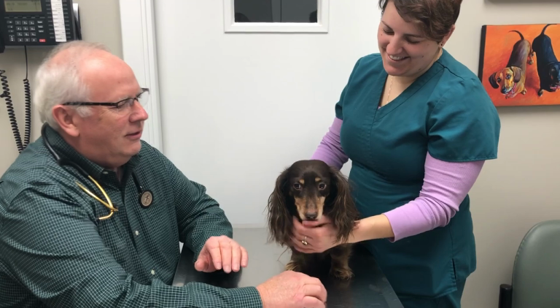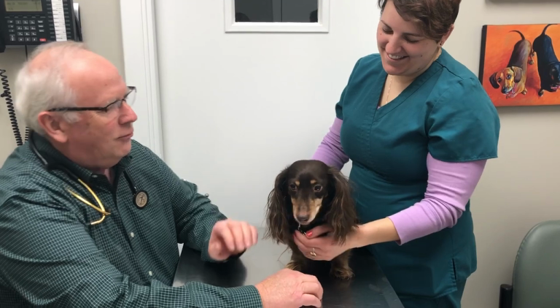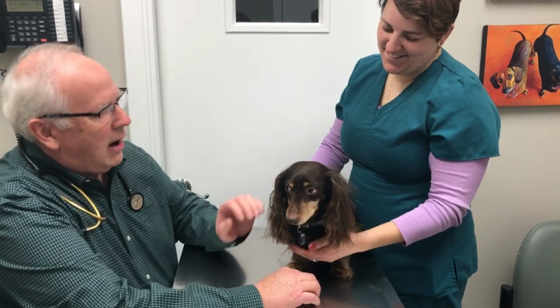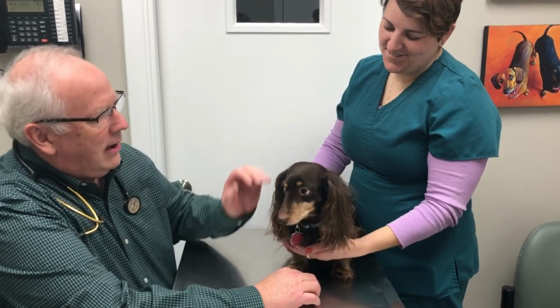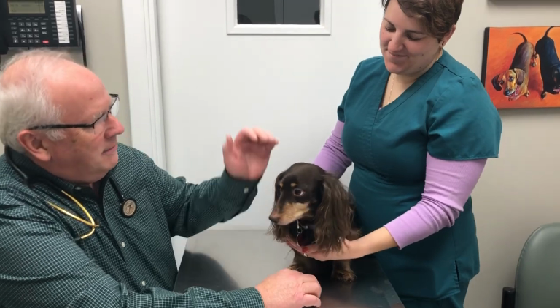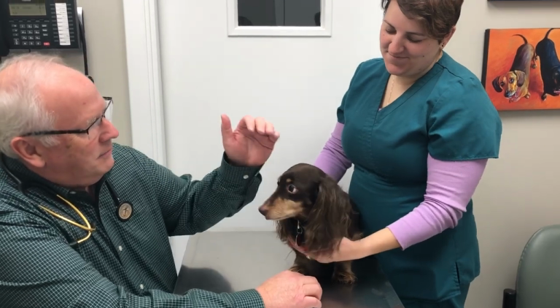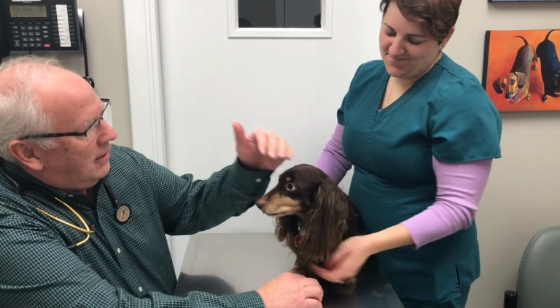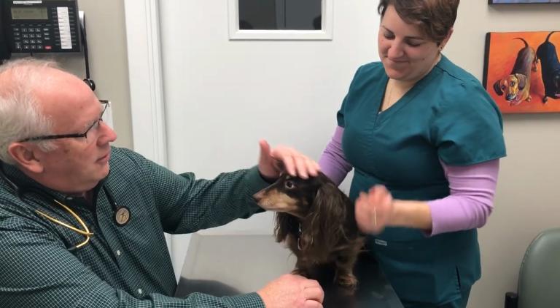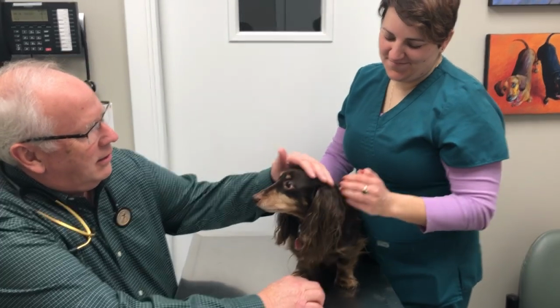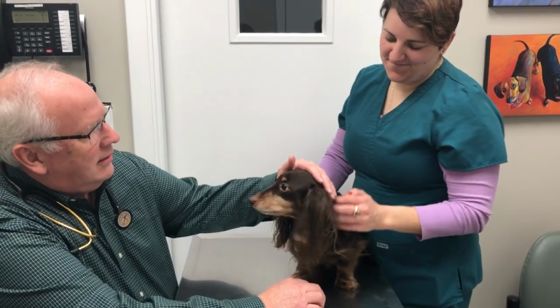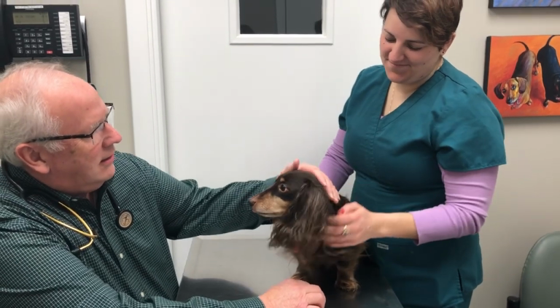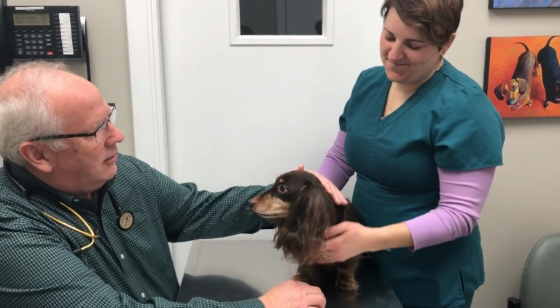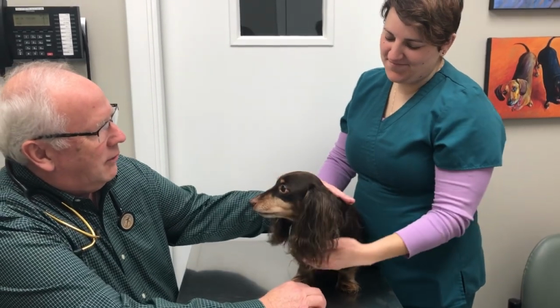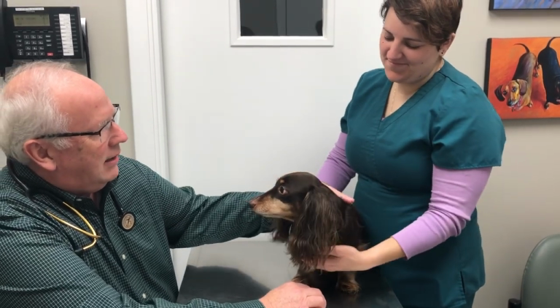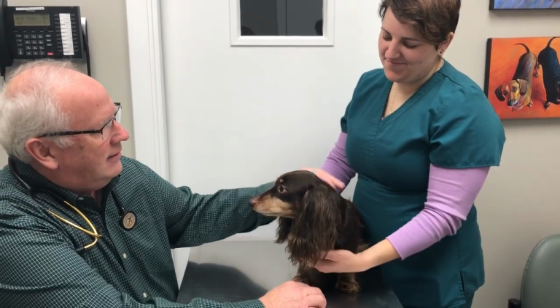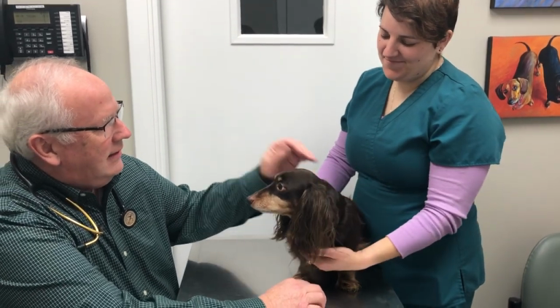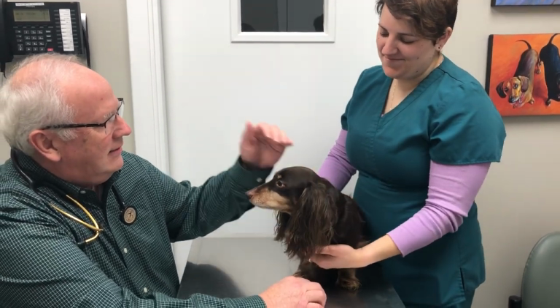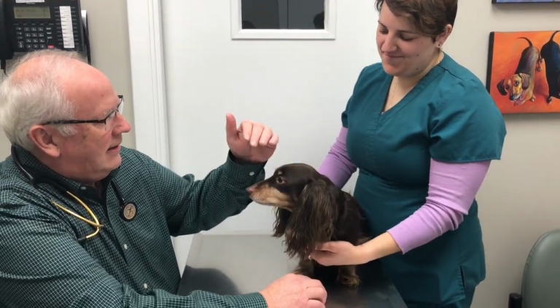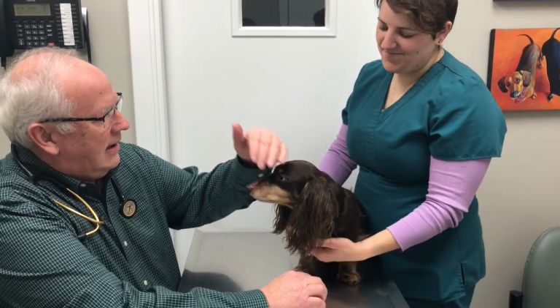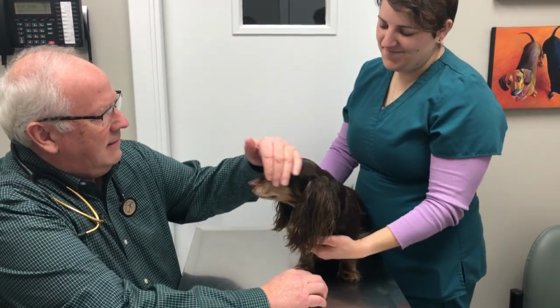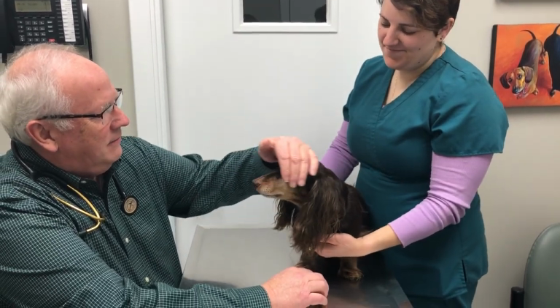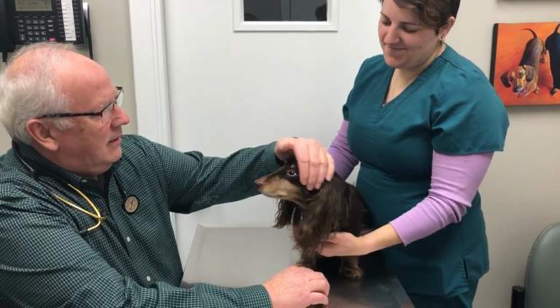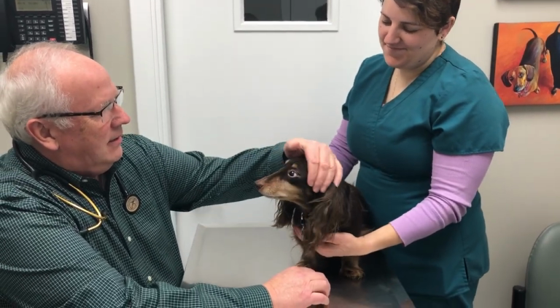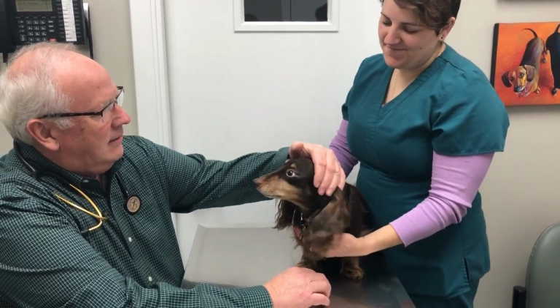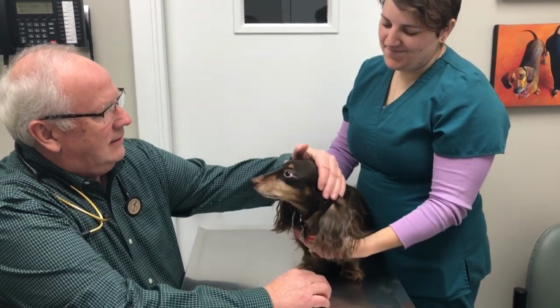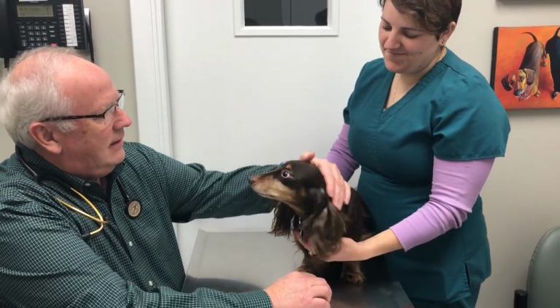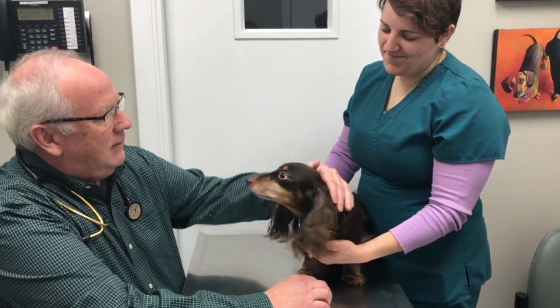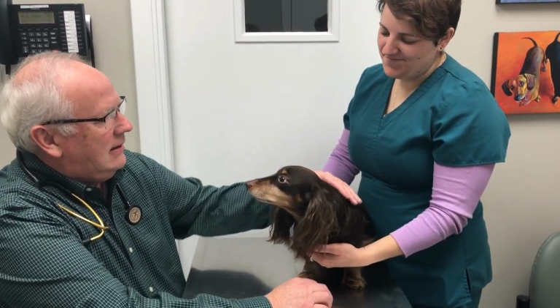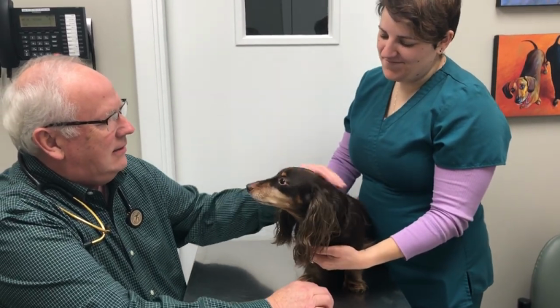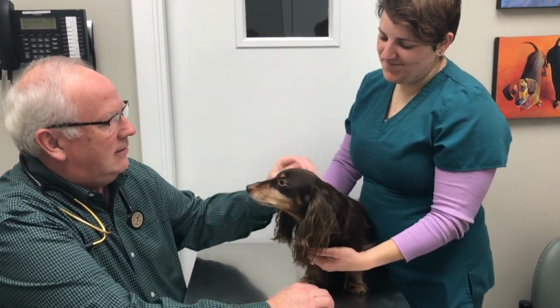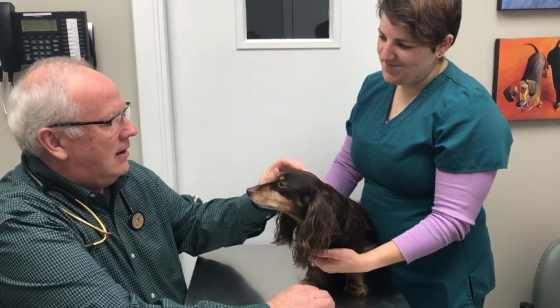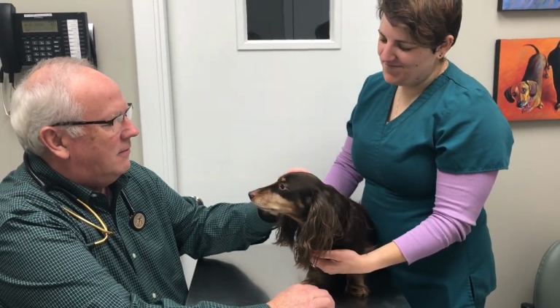This is Rod. We're going to take a look at Rod's teeth today to see if he needs a dental.